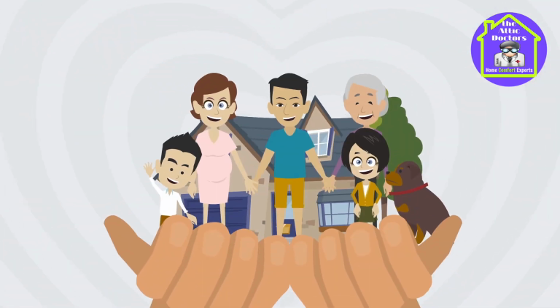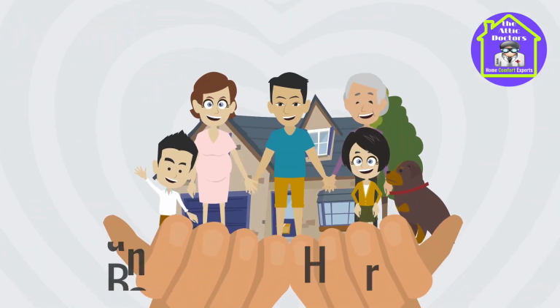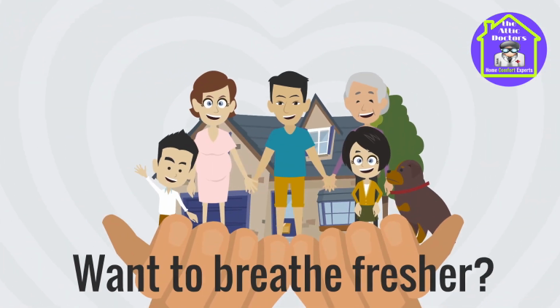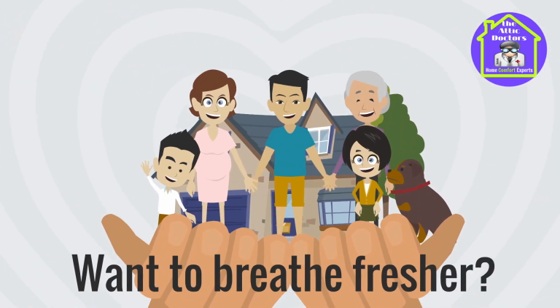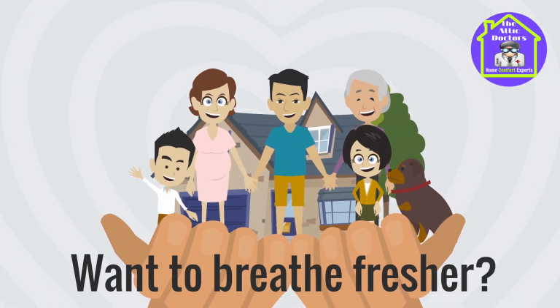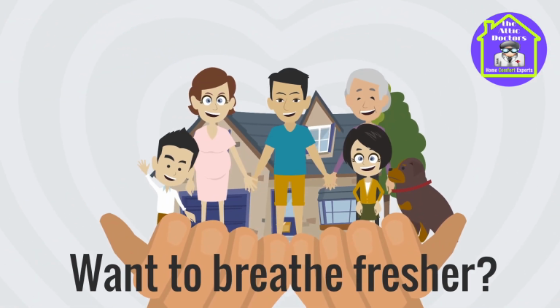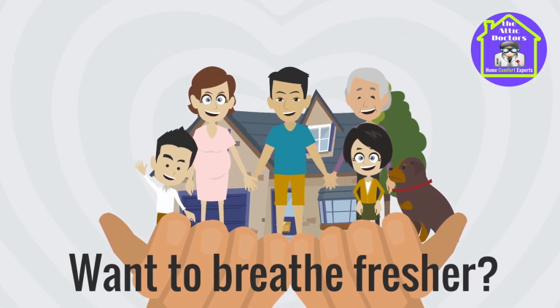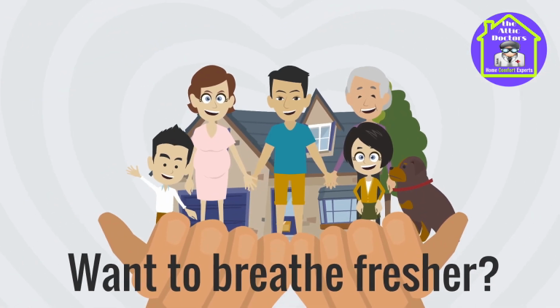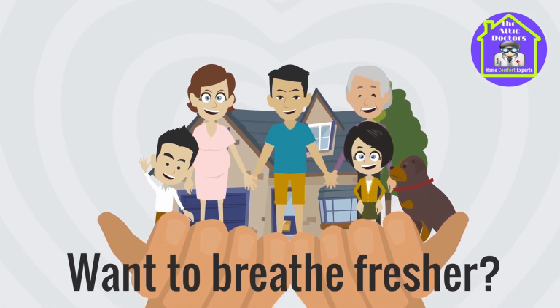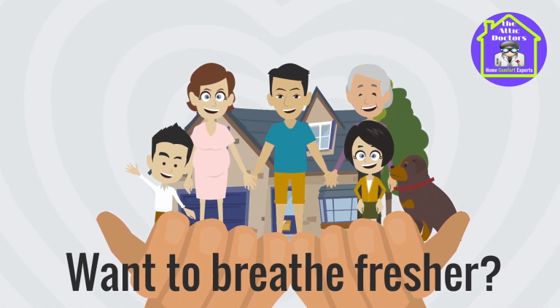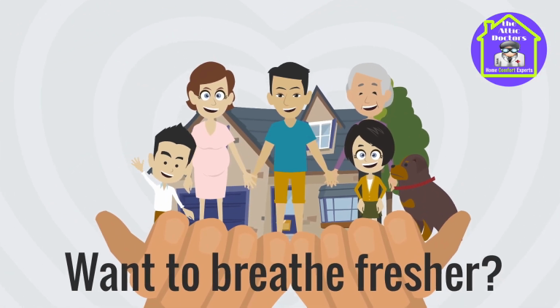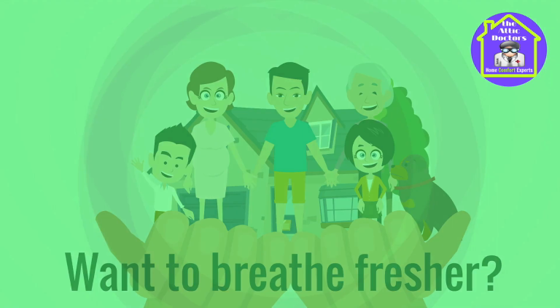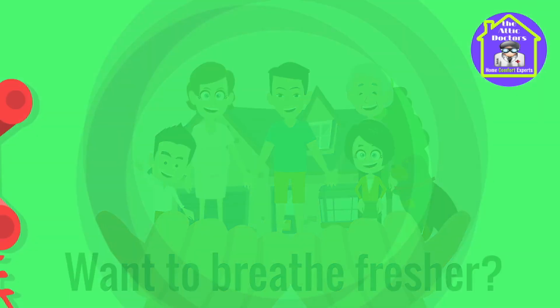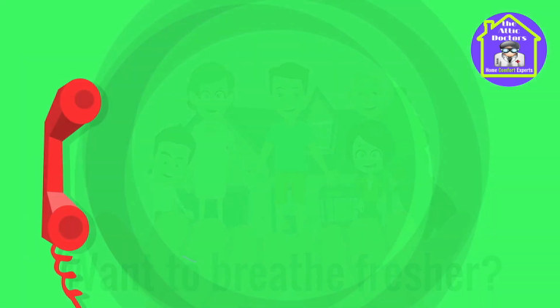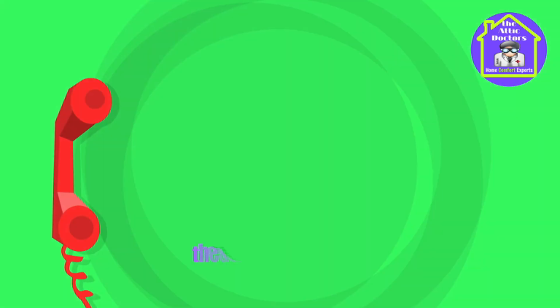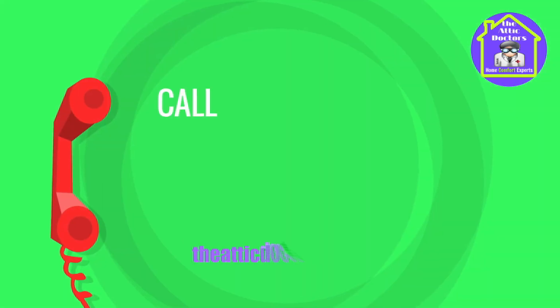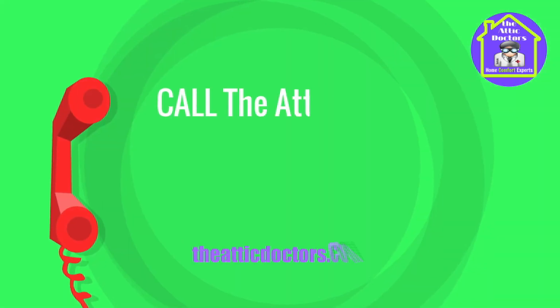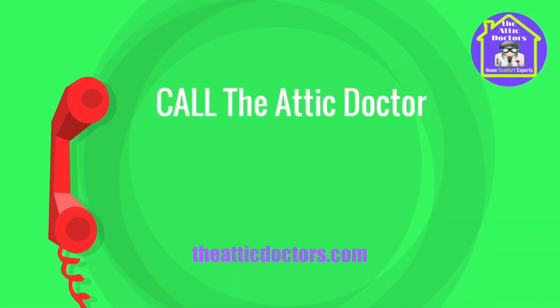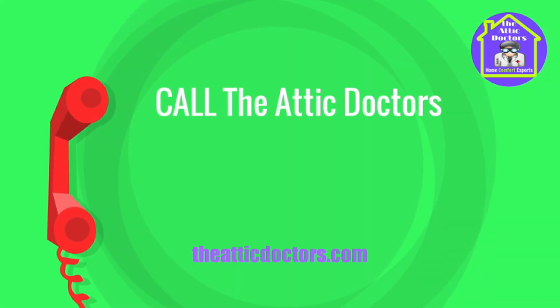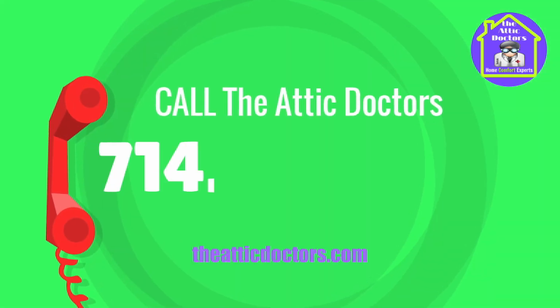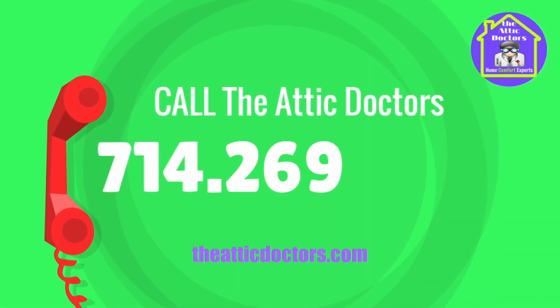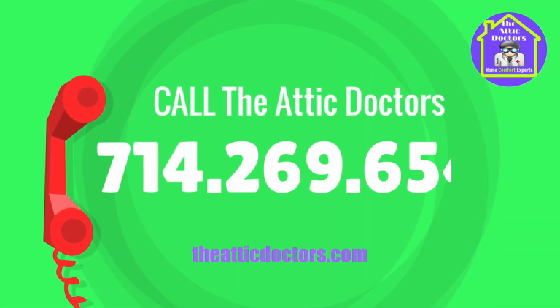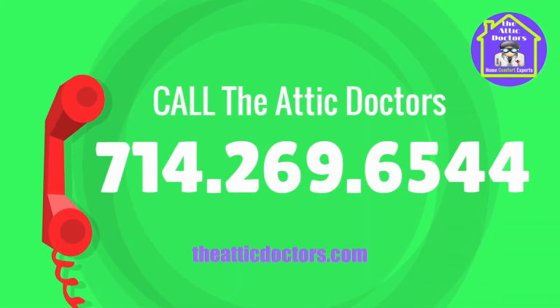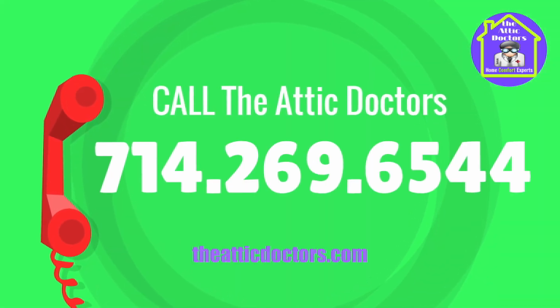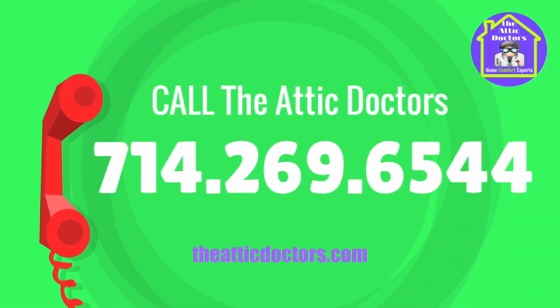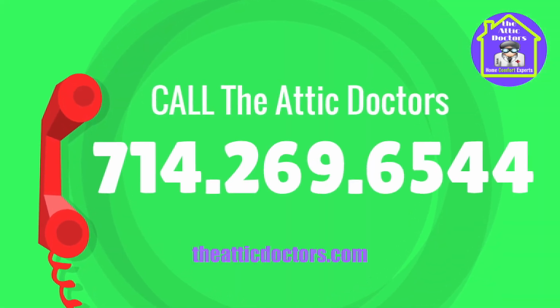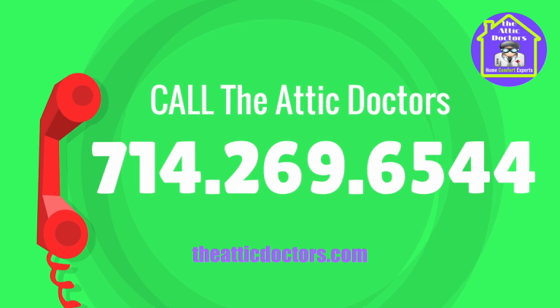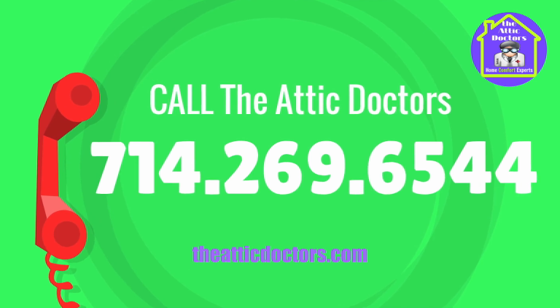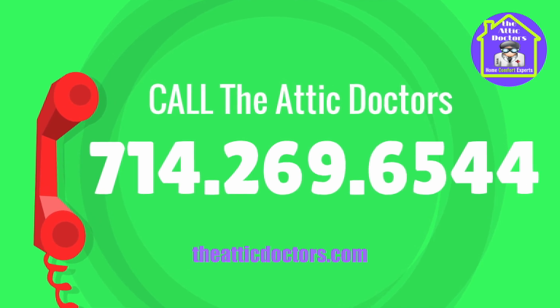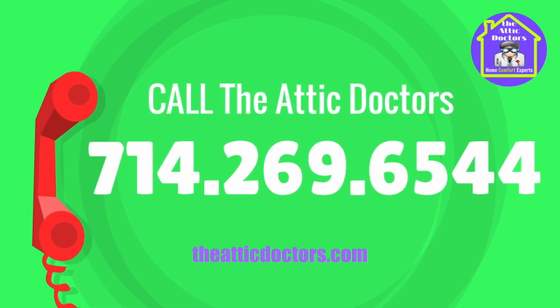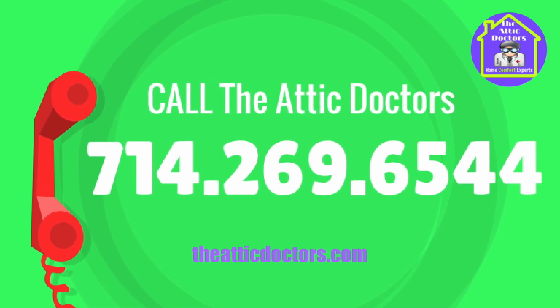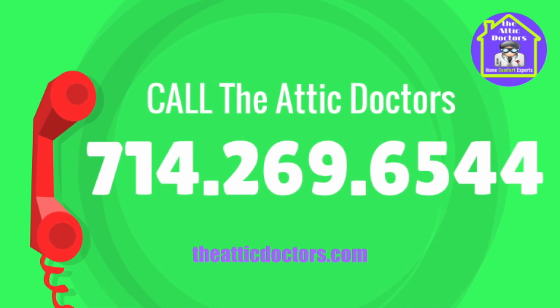Want to breathe fresher? Give us a call: 714-269-6544.